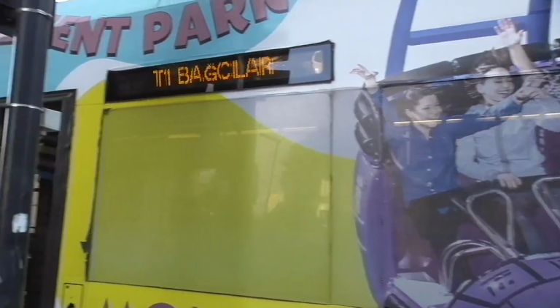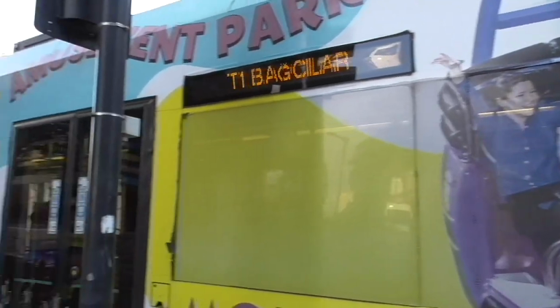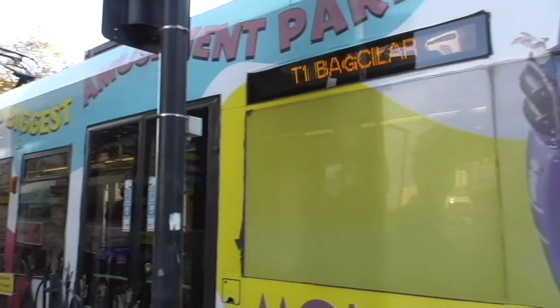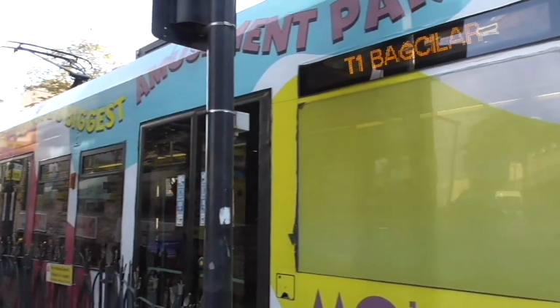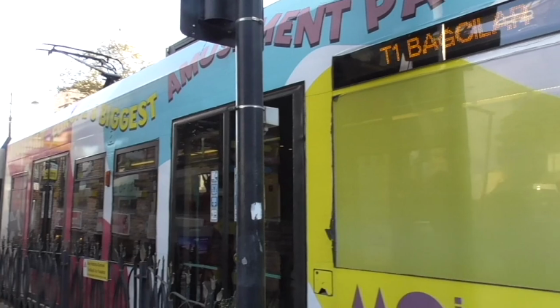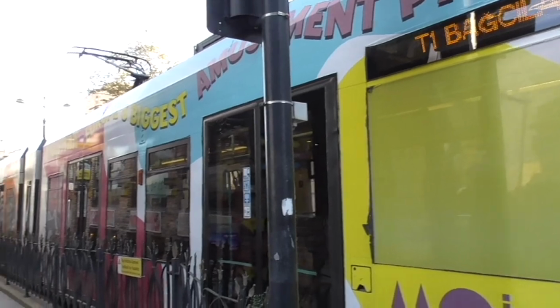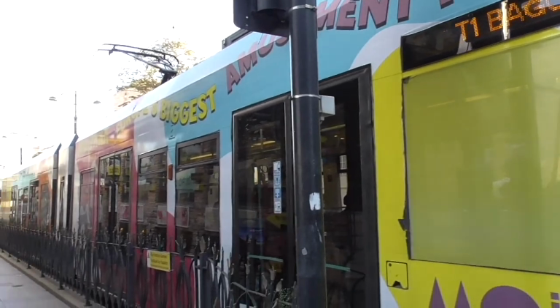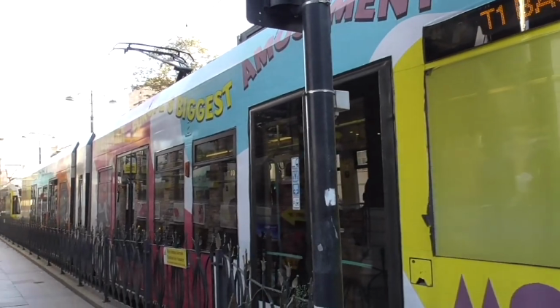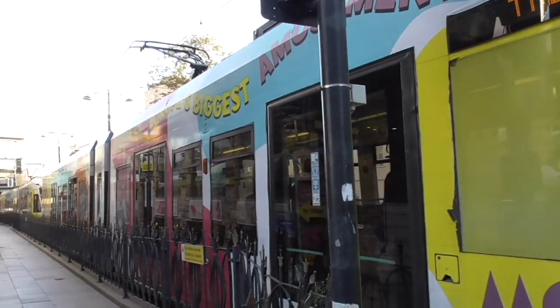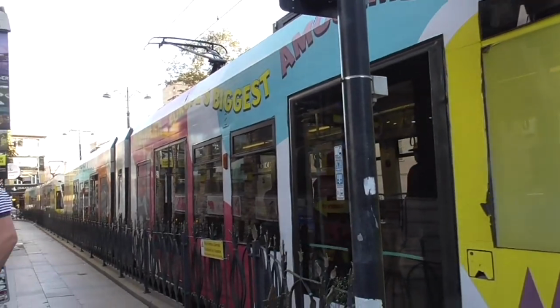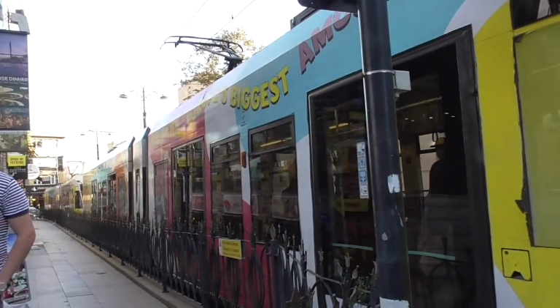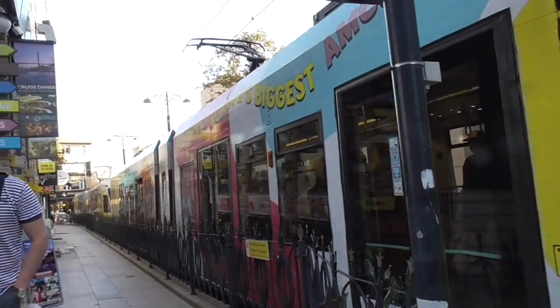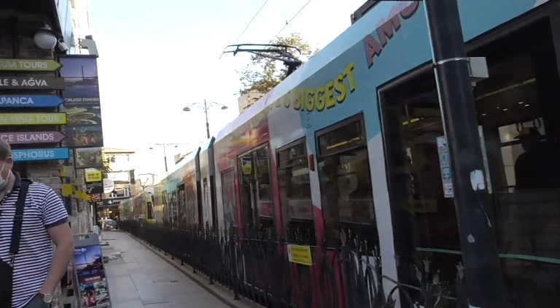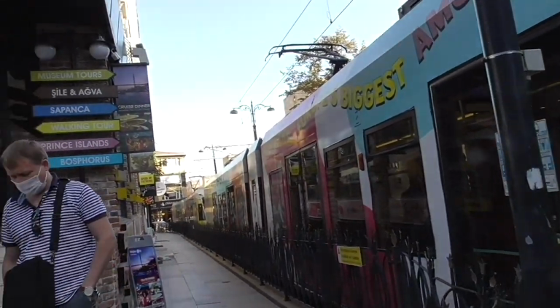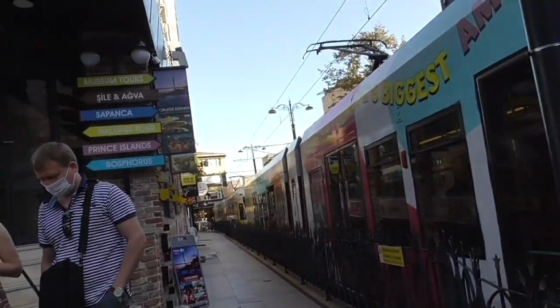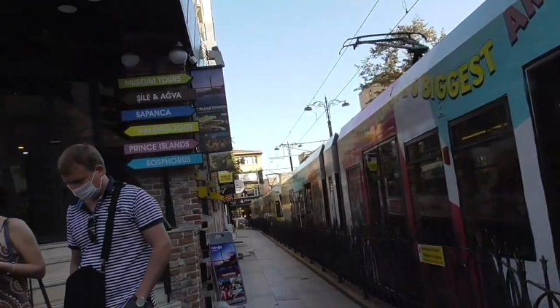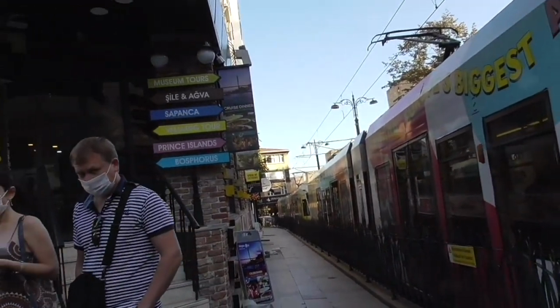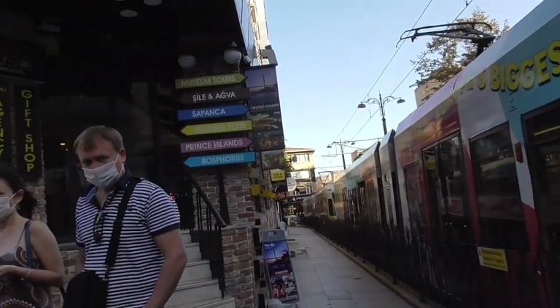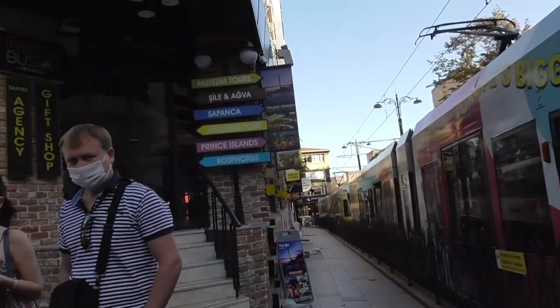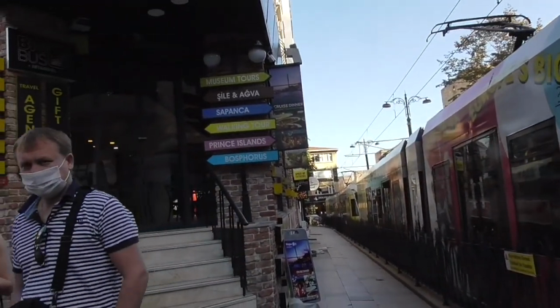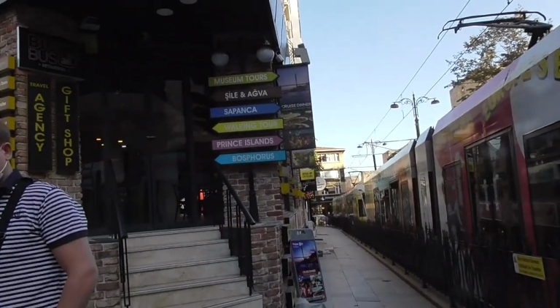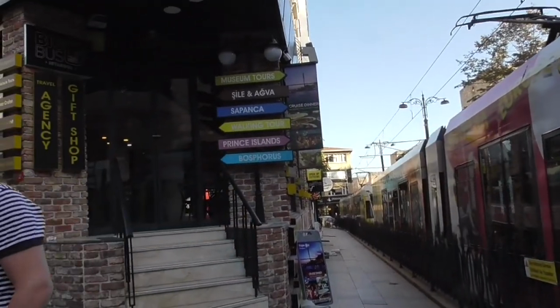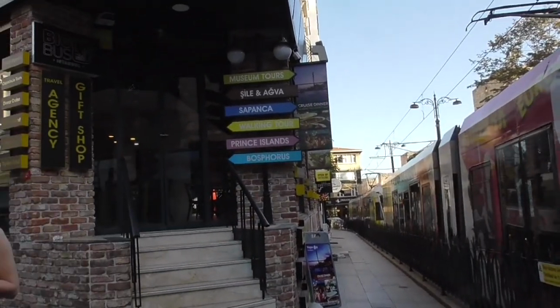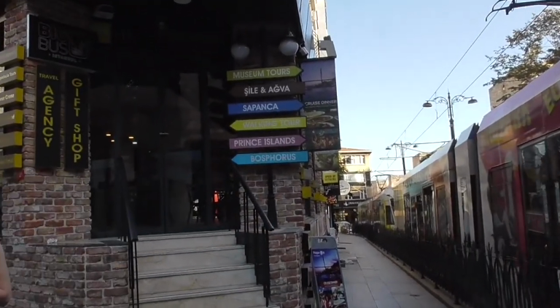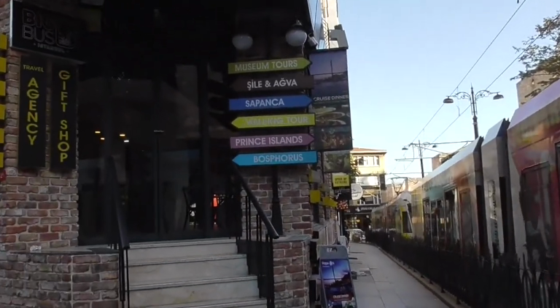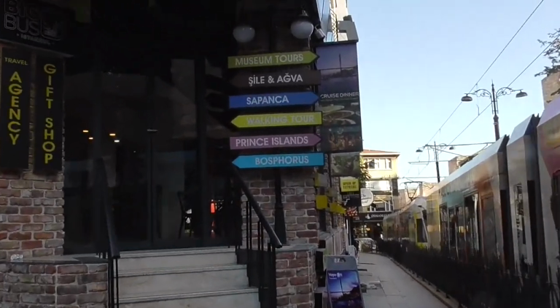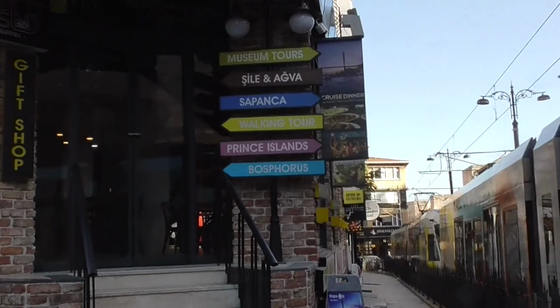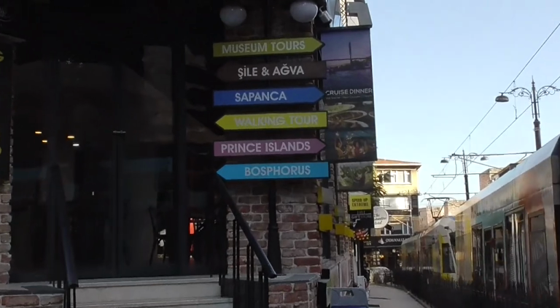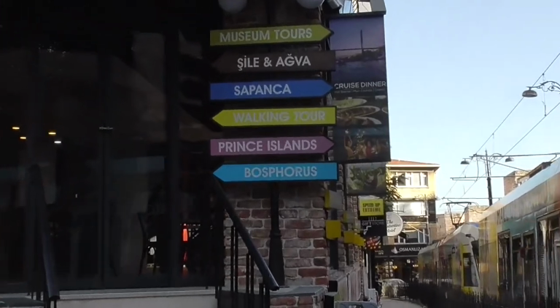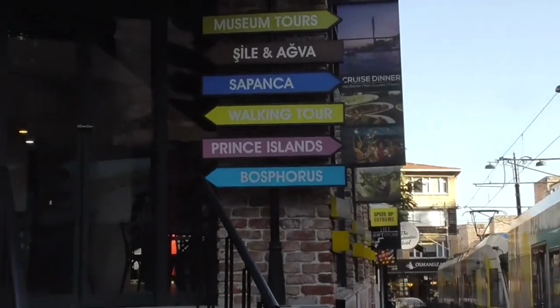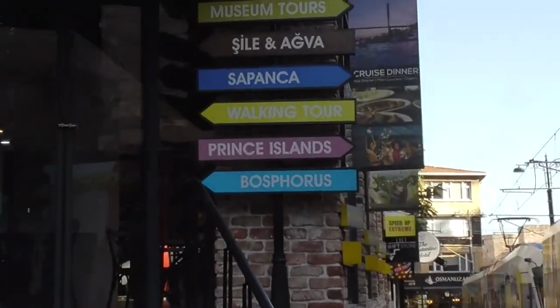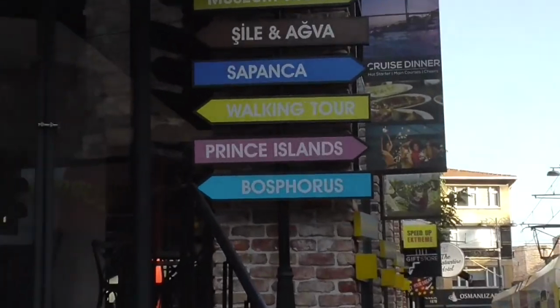I'm going to take one of these trams. See the tourist agency? That's where we're going — Prince Islands.